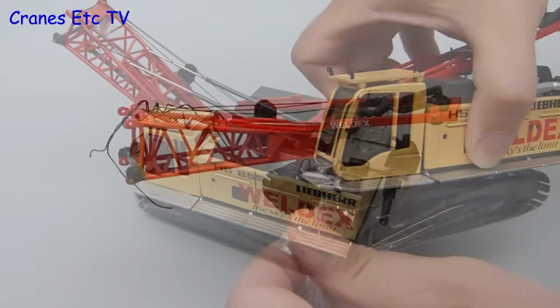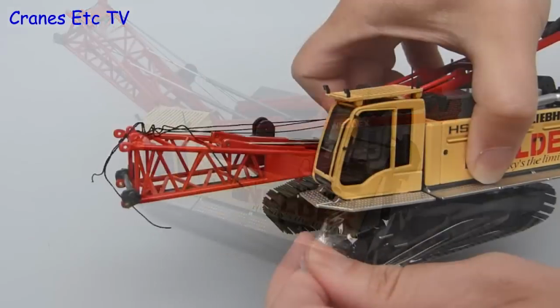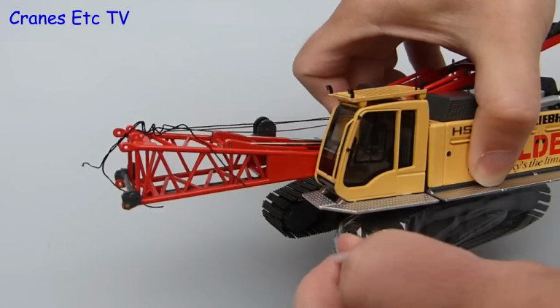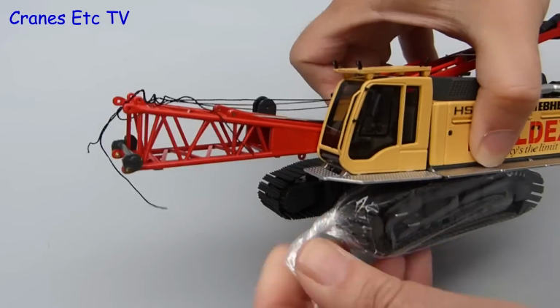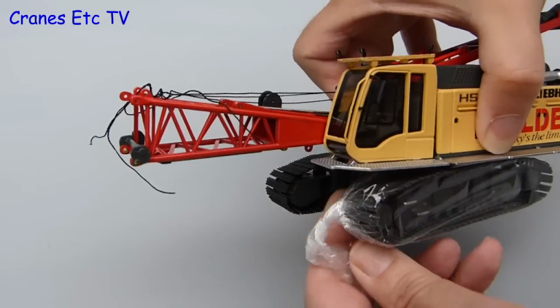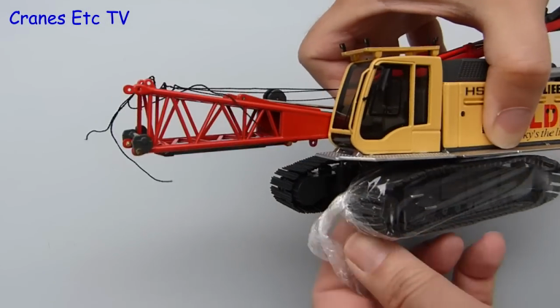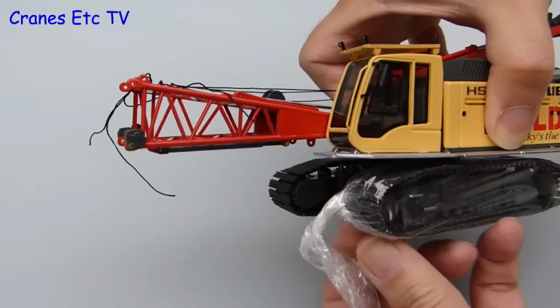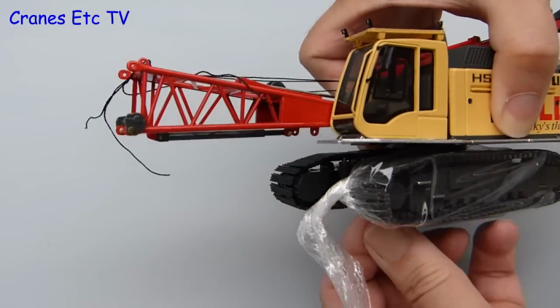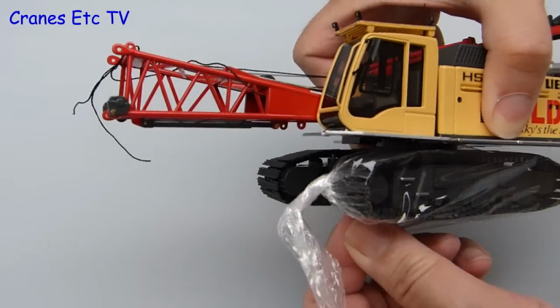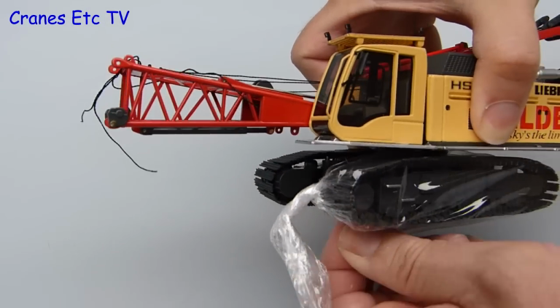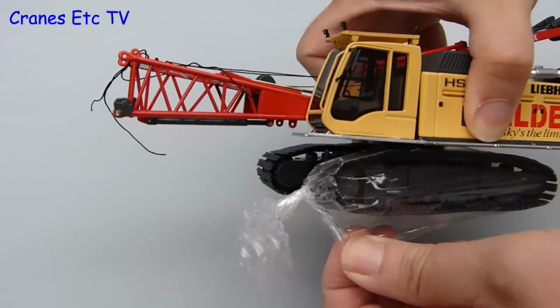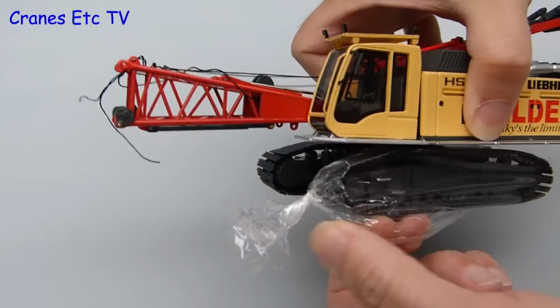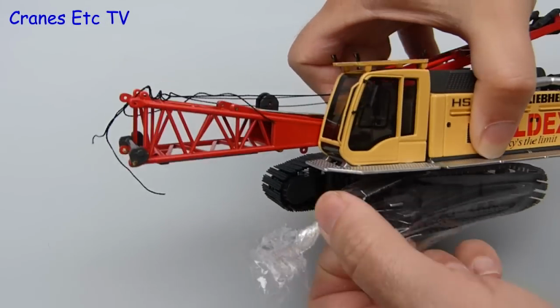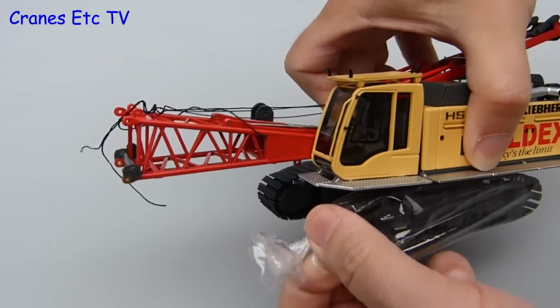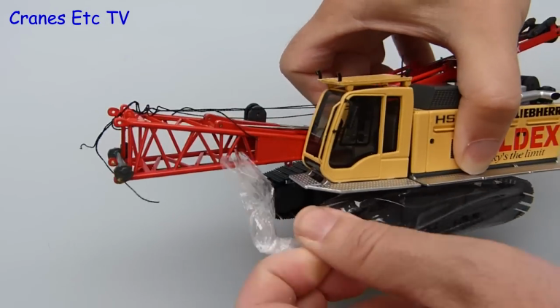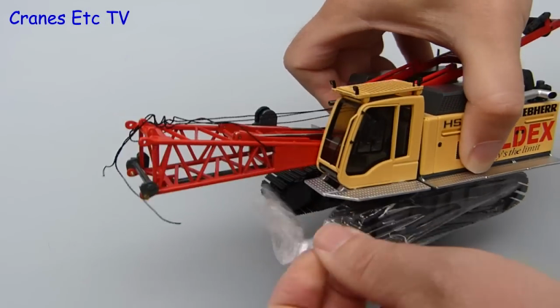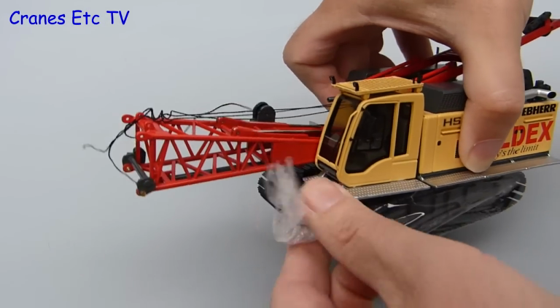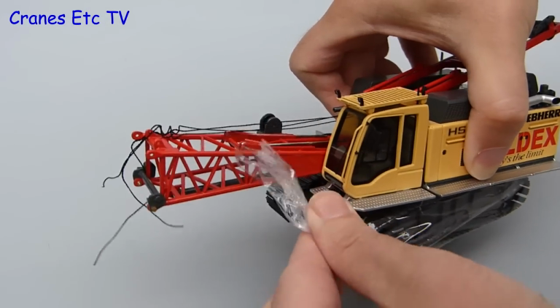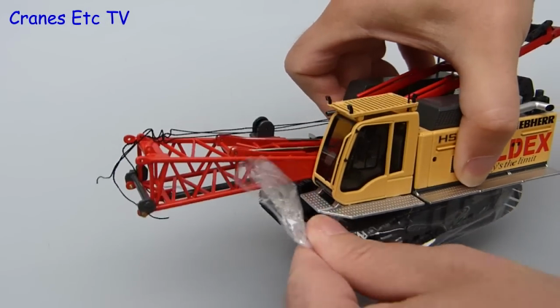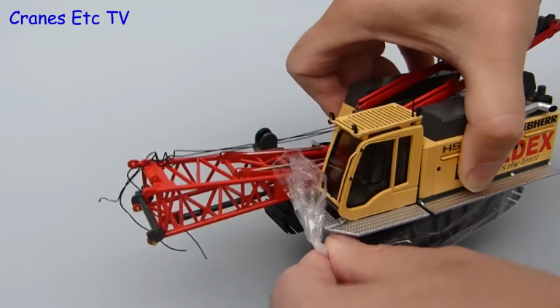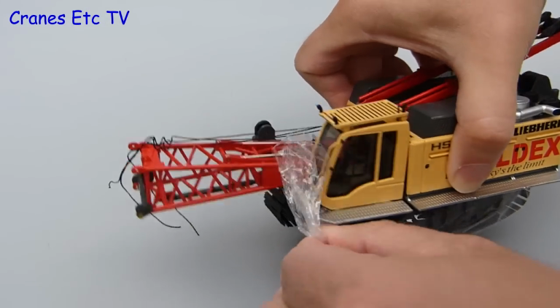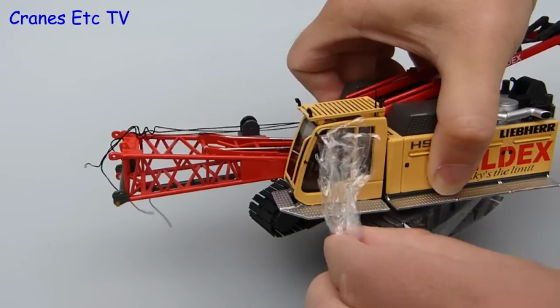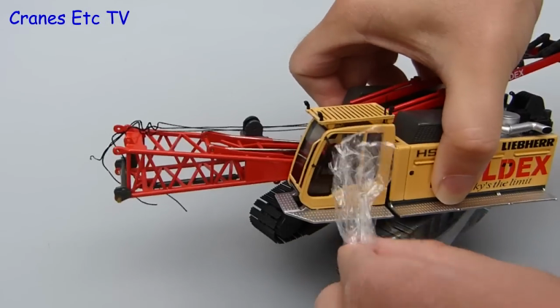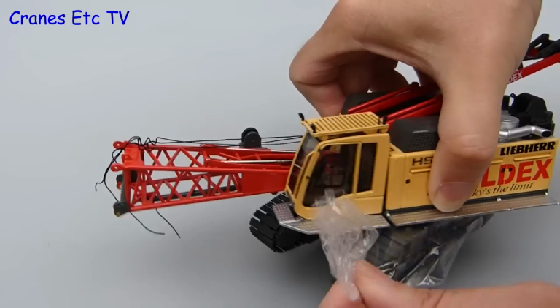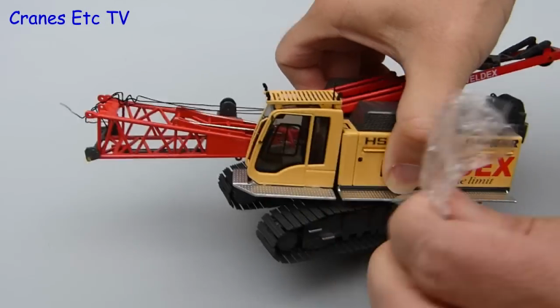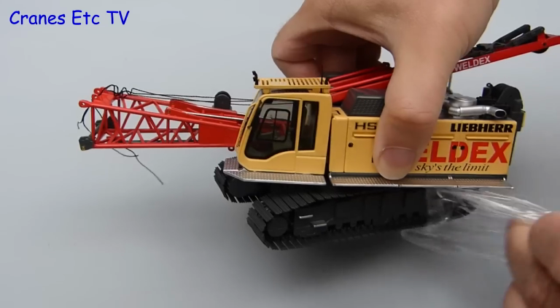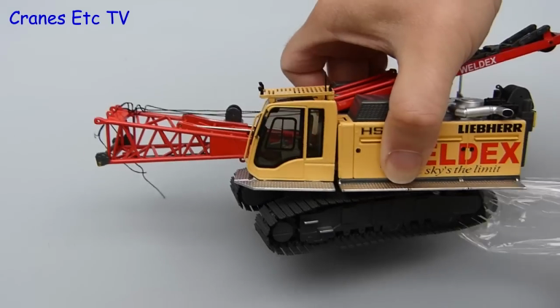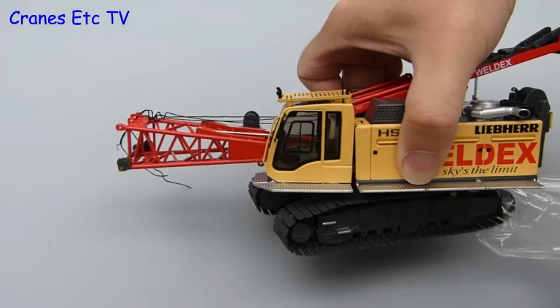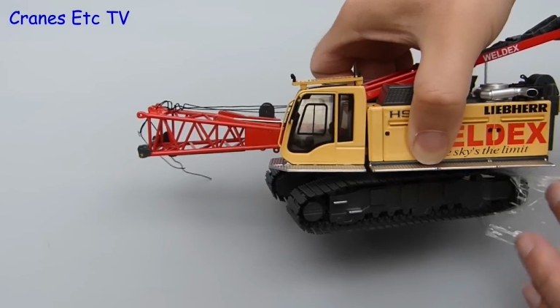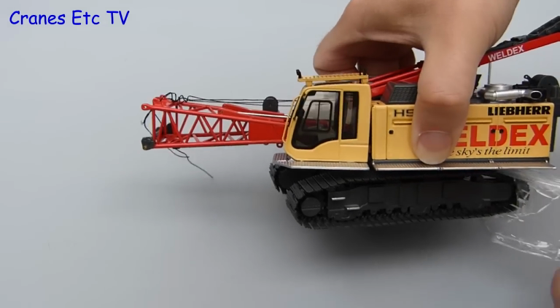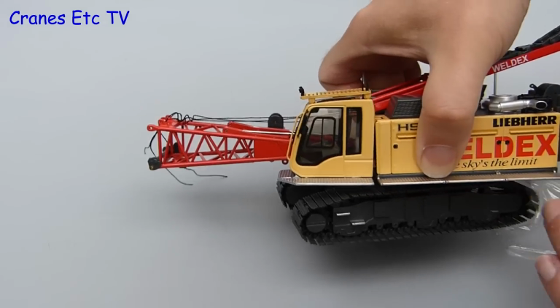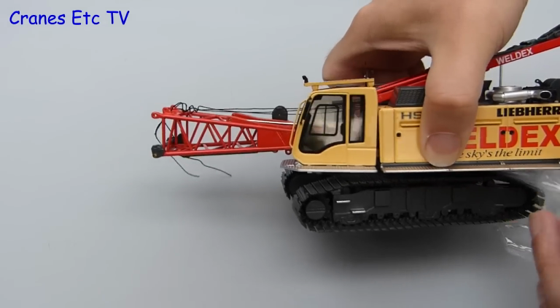This includes a slightly strange cling film type material that NZG are now putting on the tracks of crawler cranes.